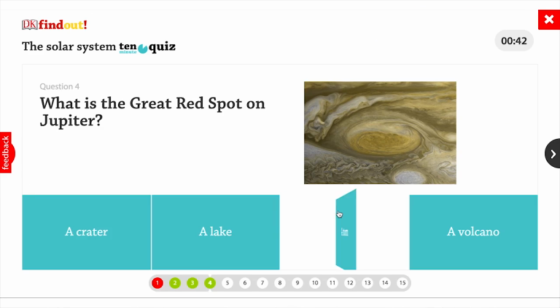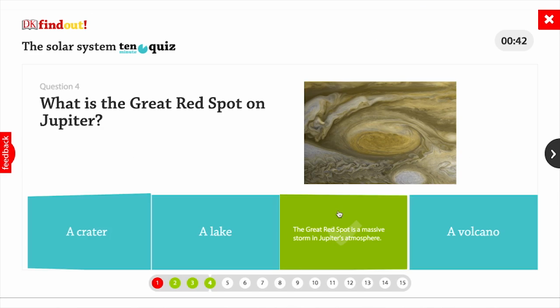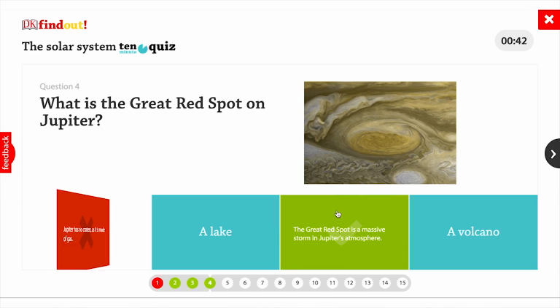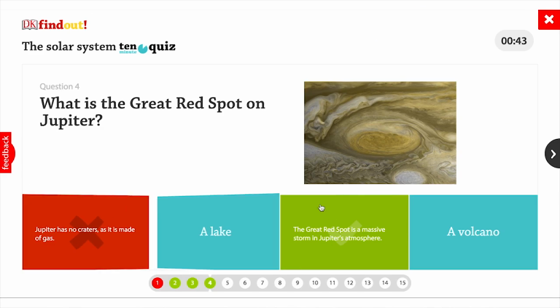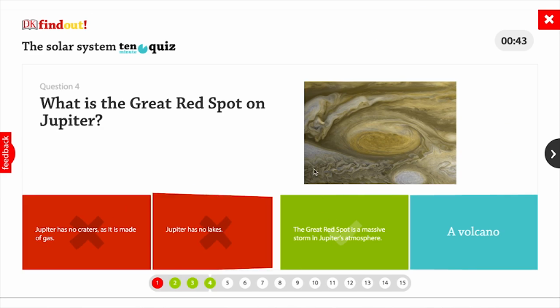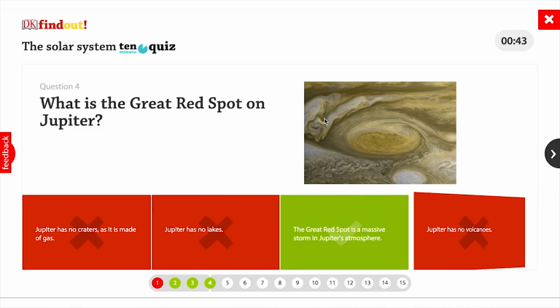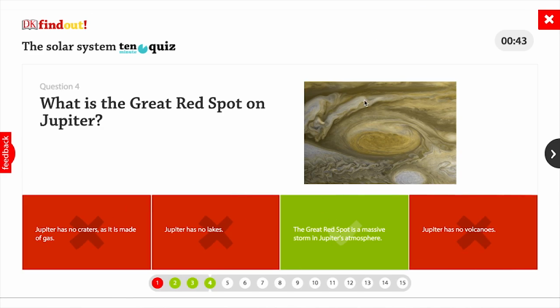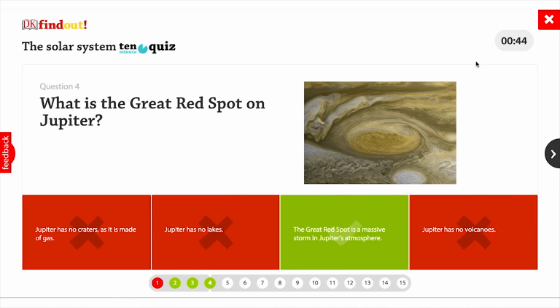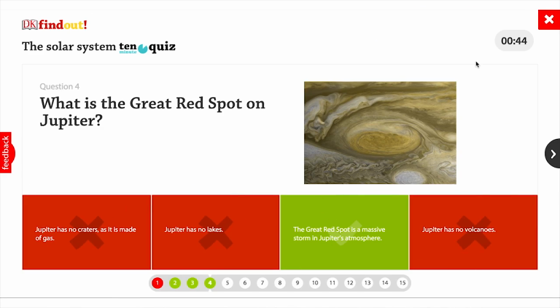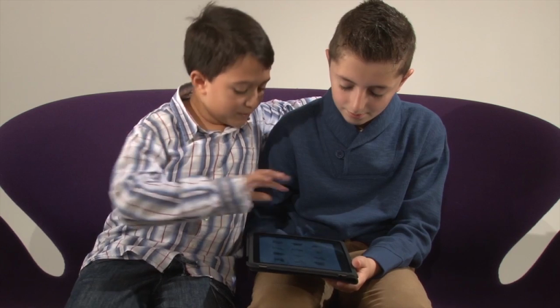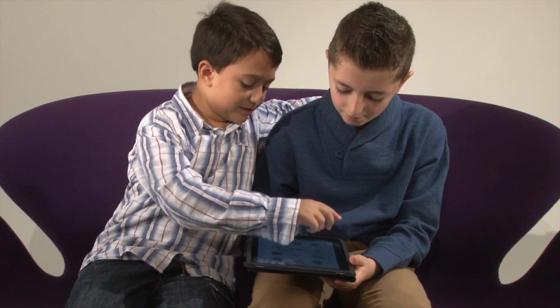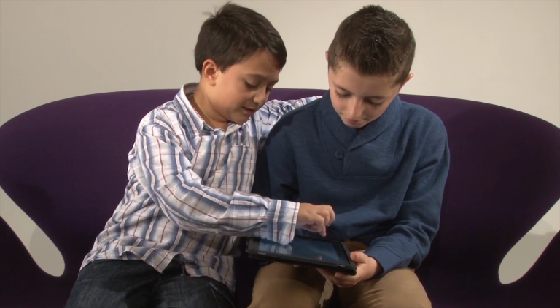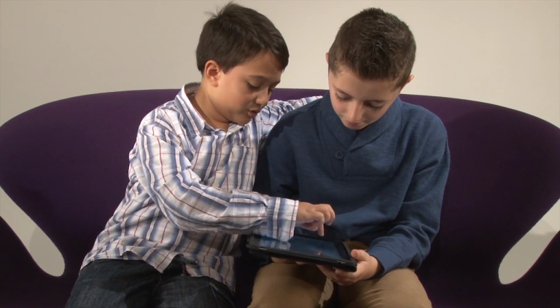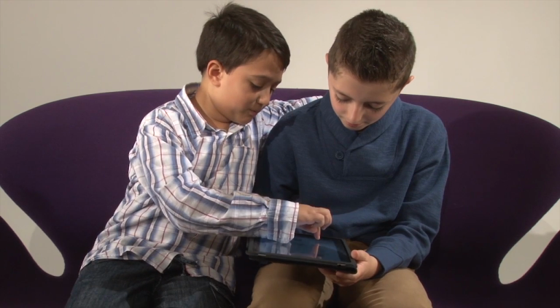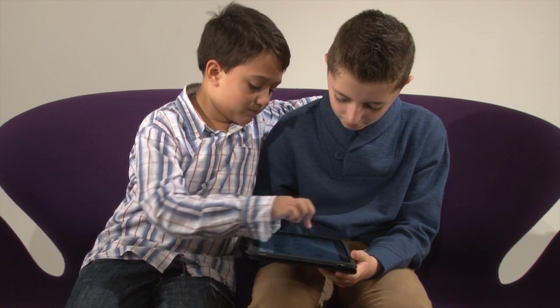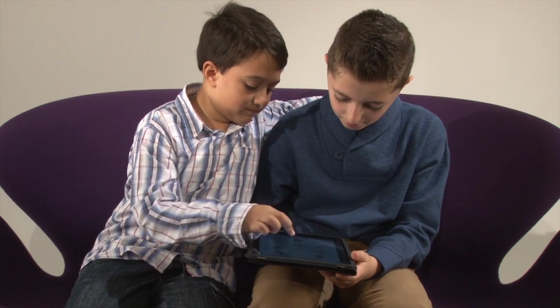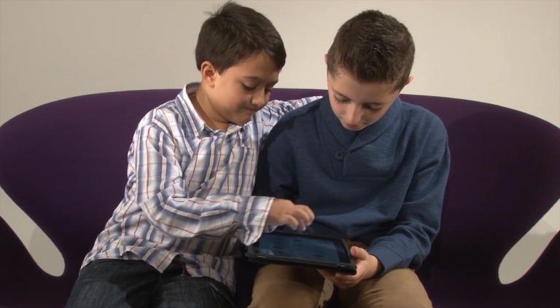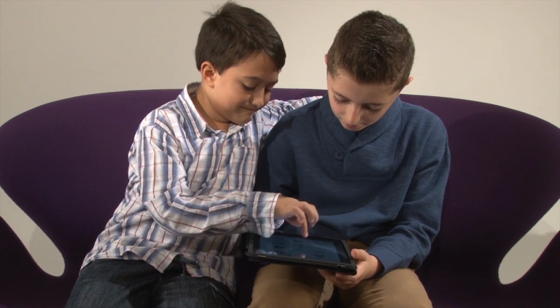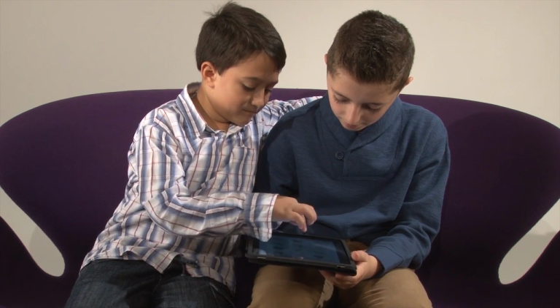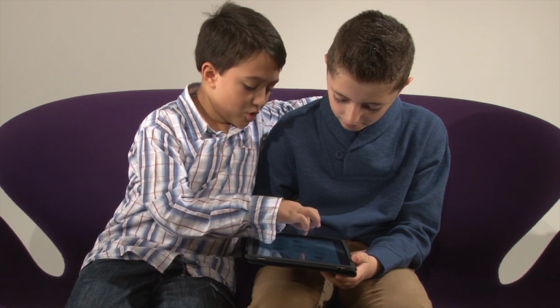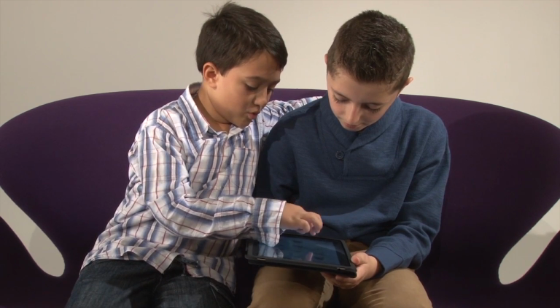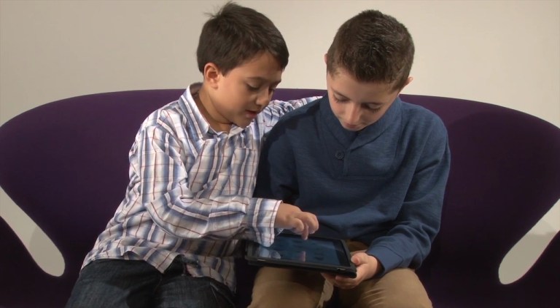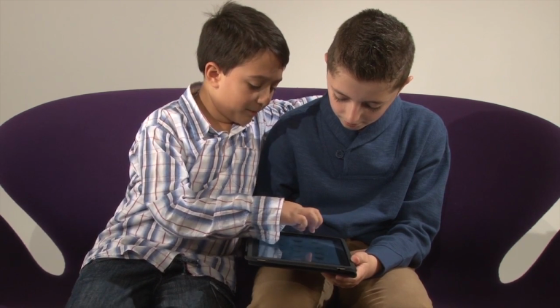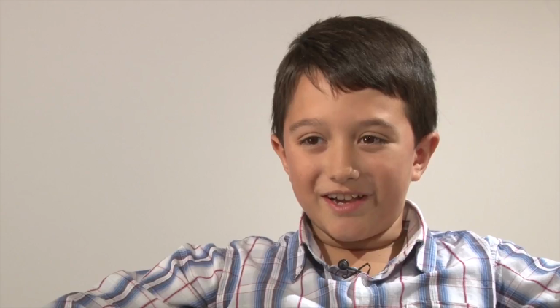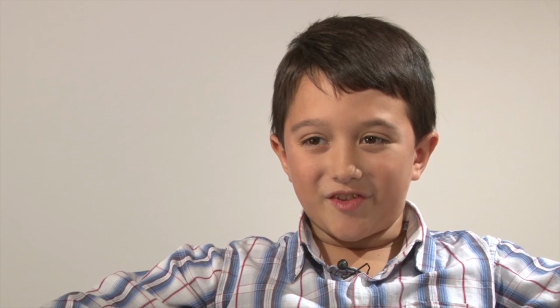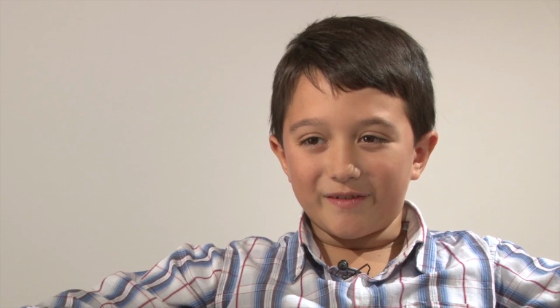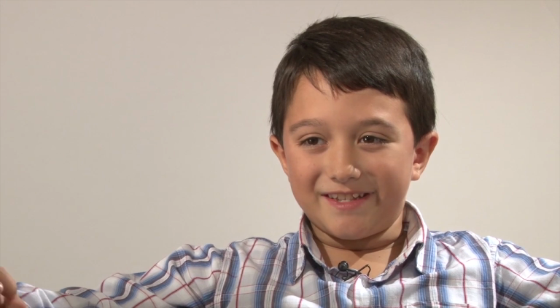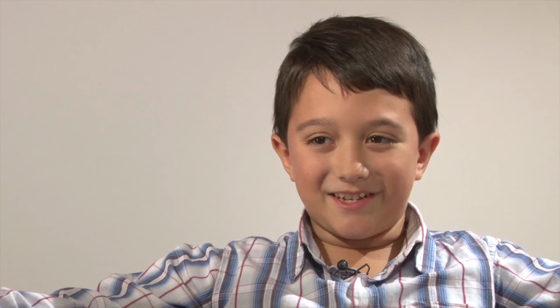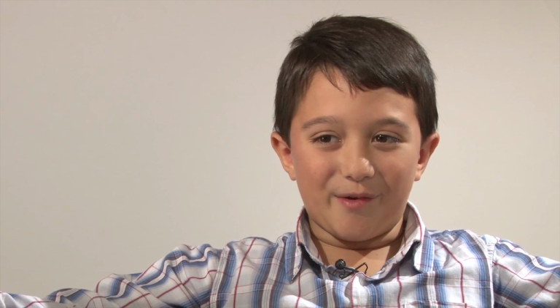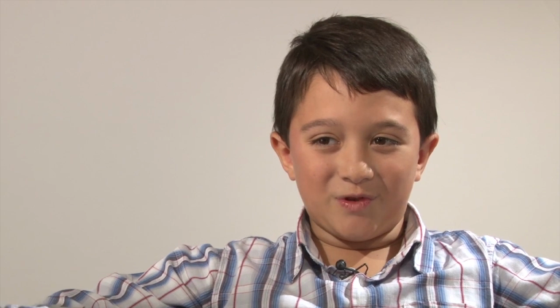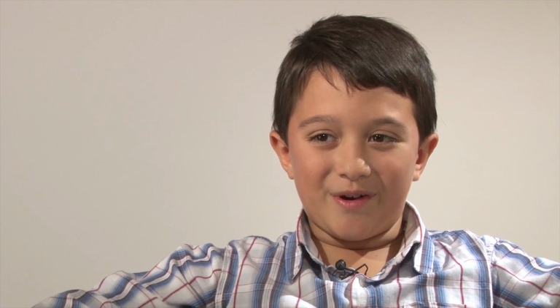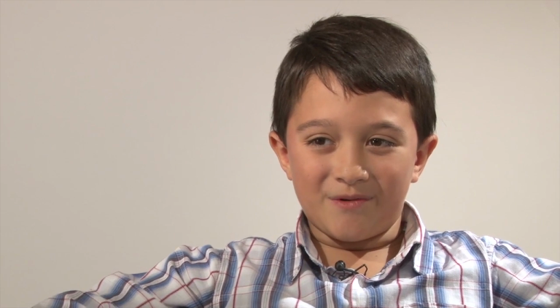If your friends are there as well, you can play against your friends and see who done it quicker in the time because there's a timer as well.